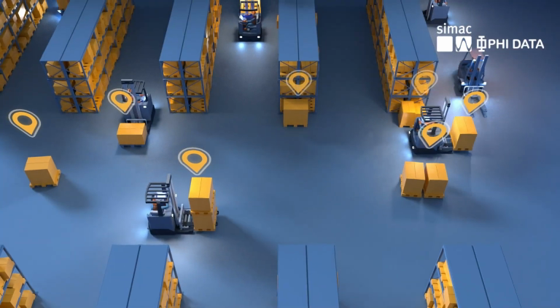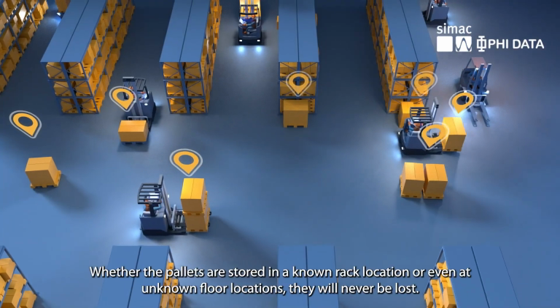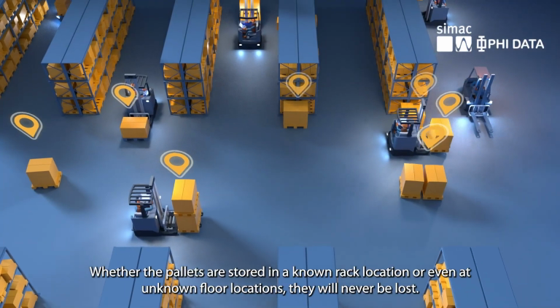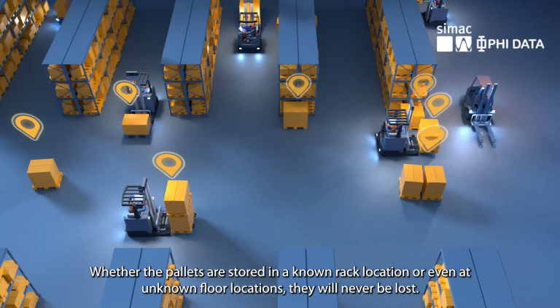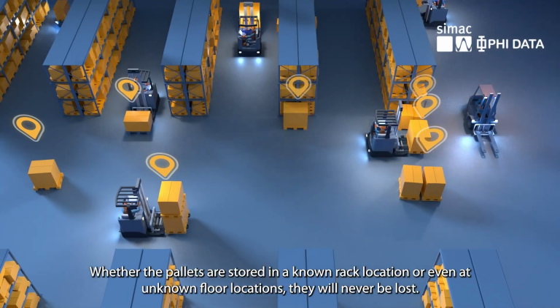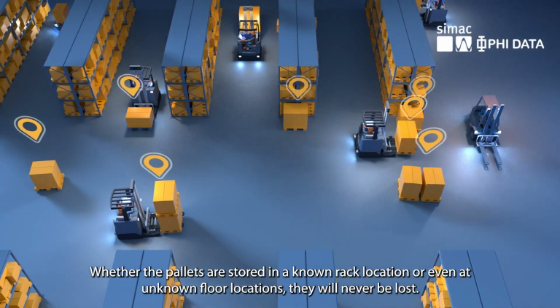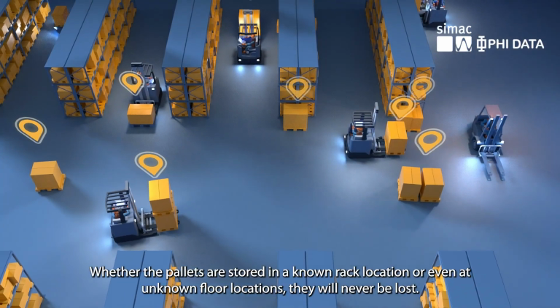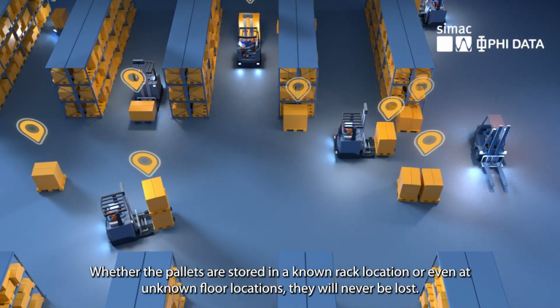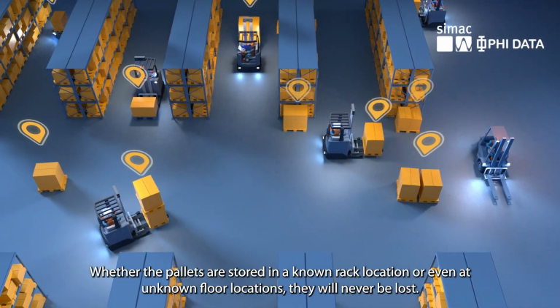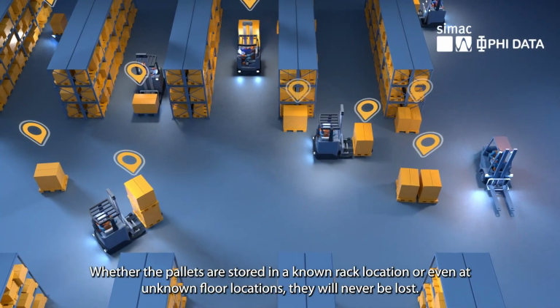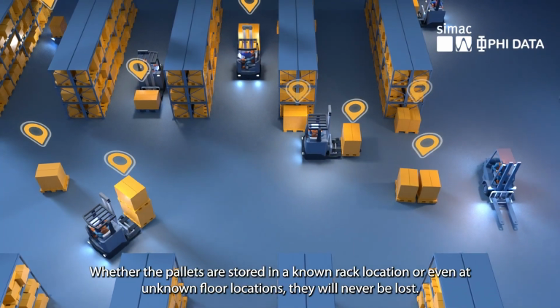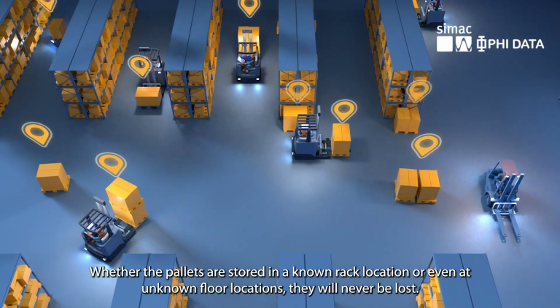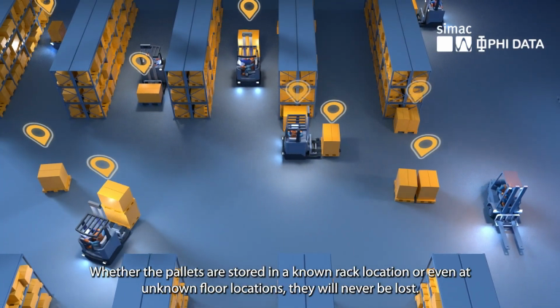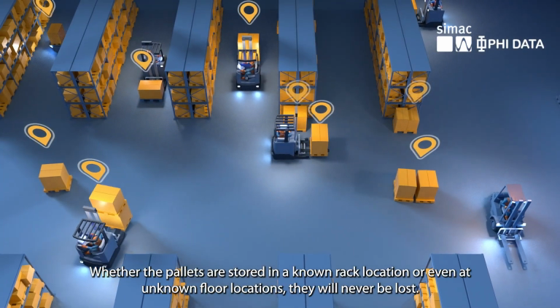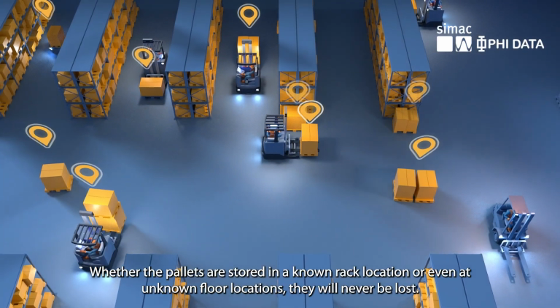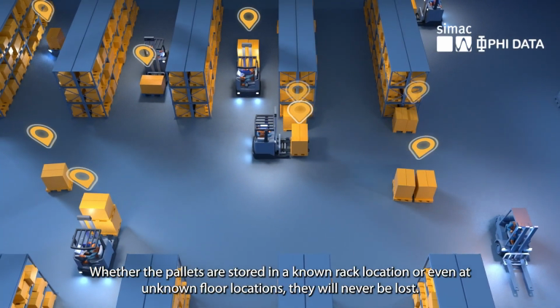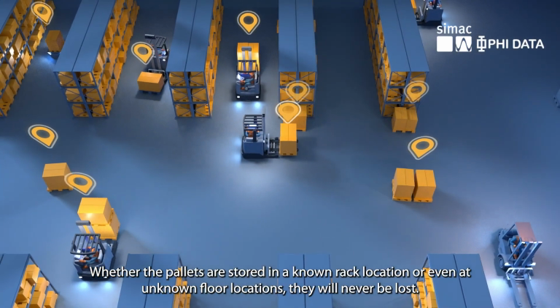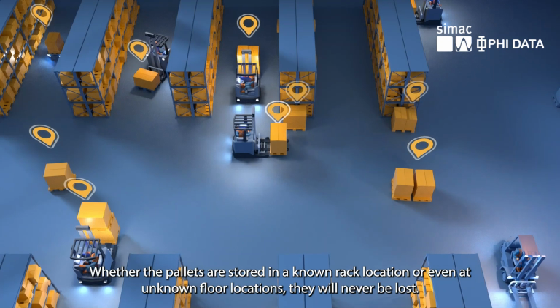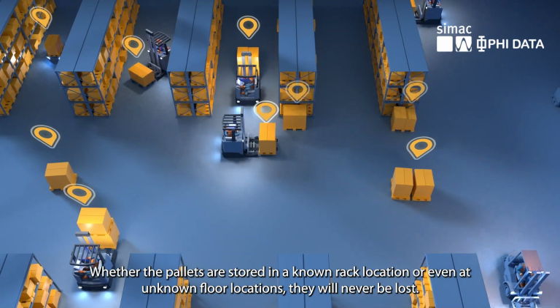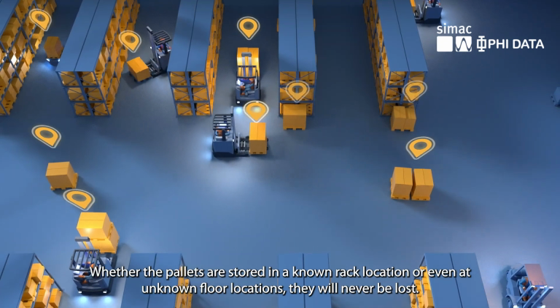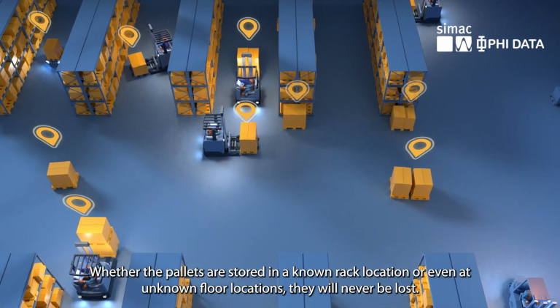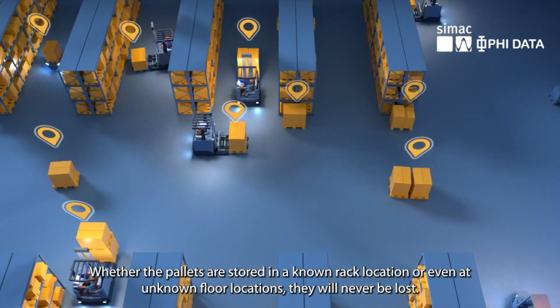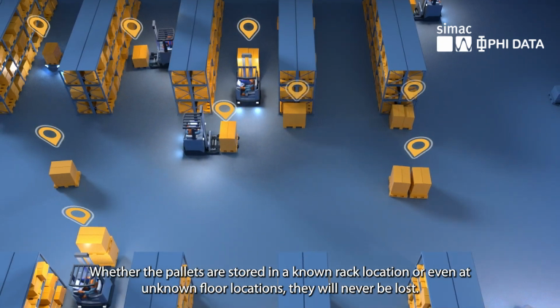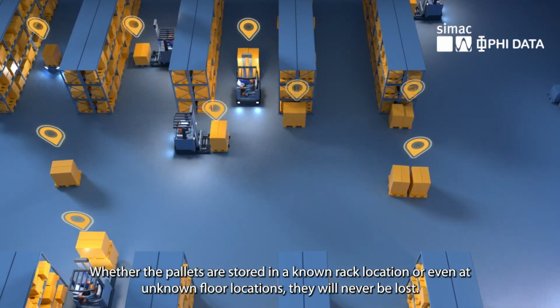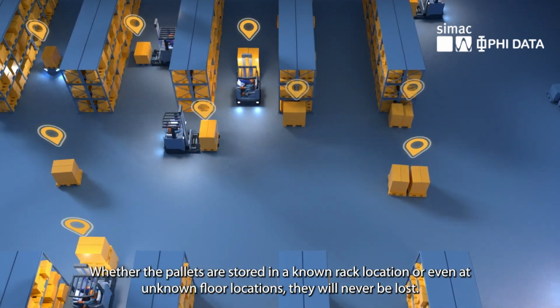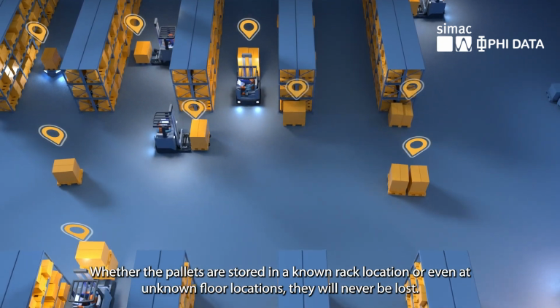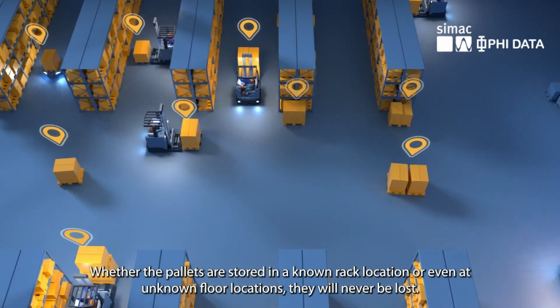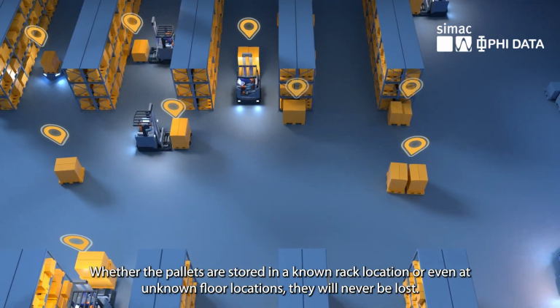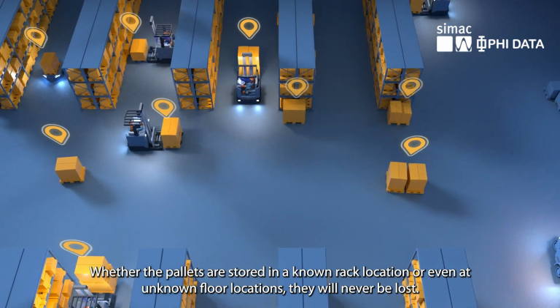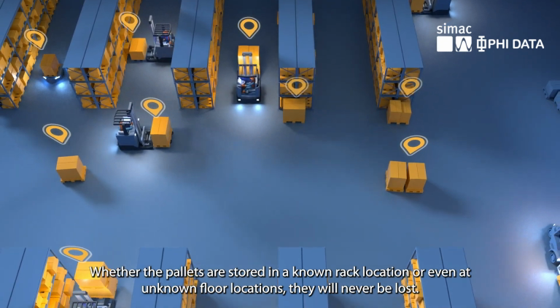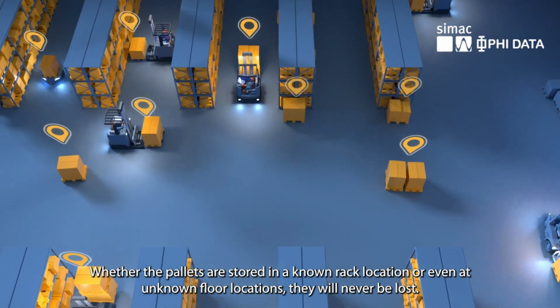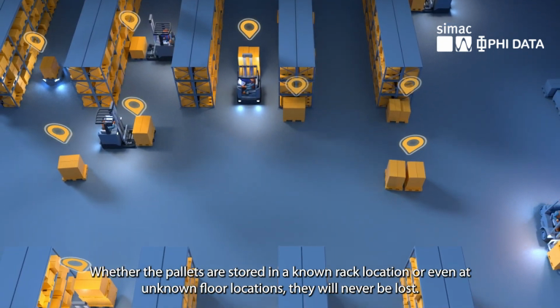Whether the pallets are stored in a known rack location or even at unknown floor locations, they will never be lost.